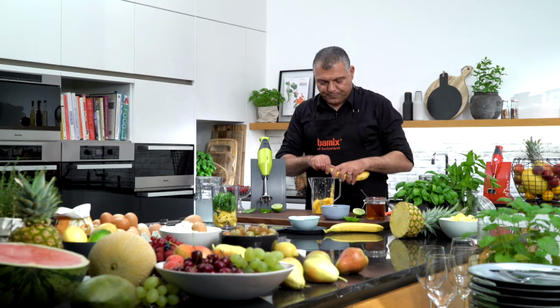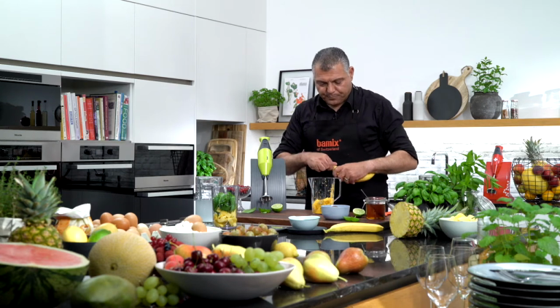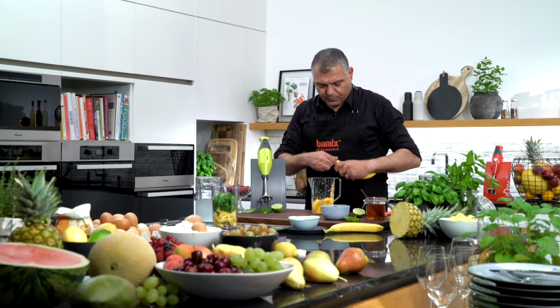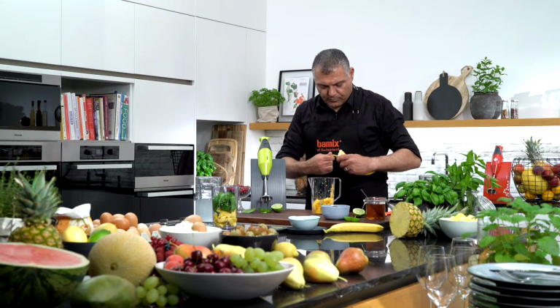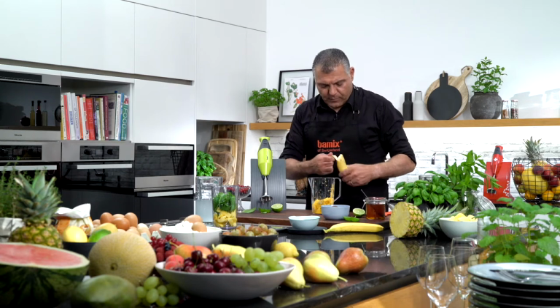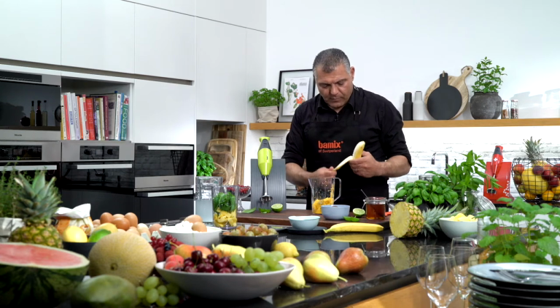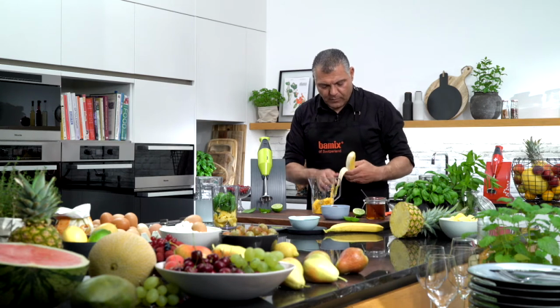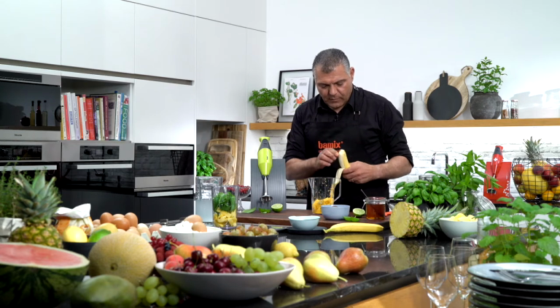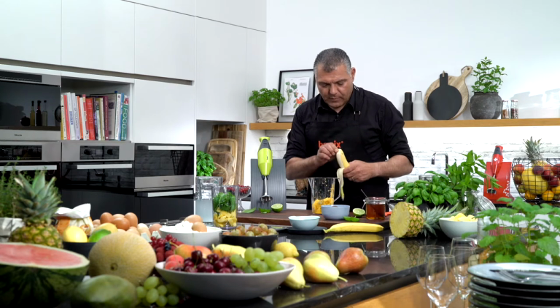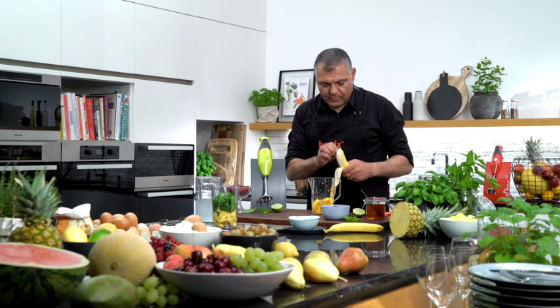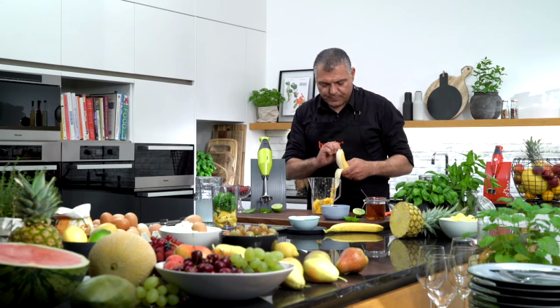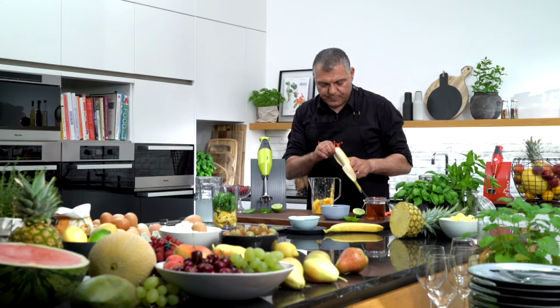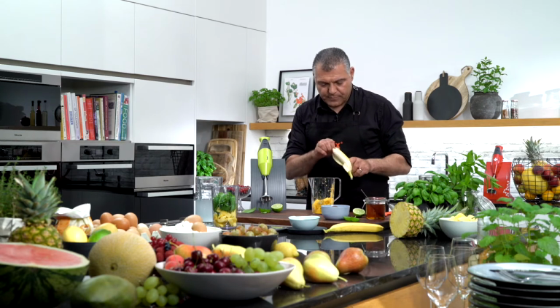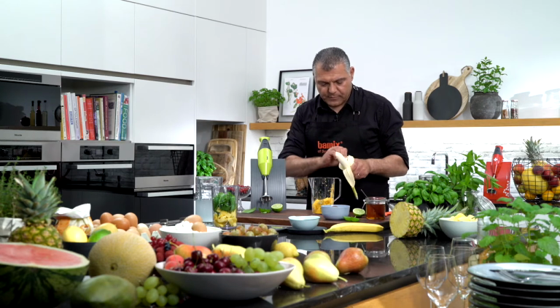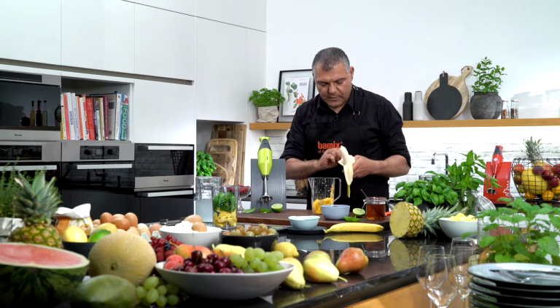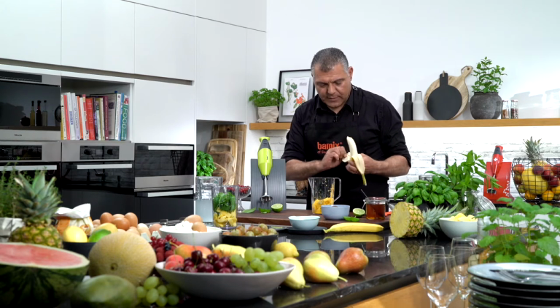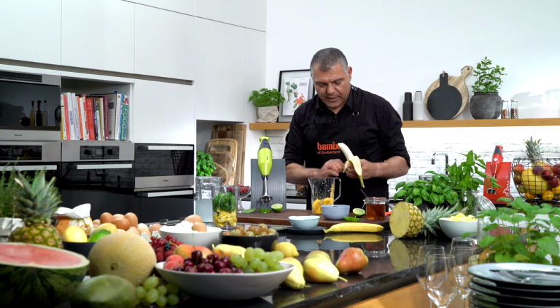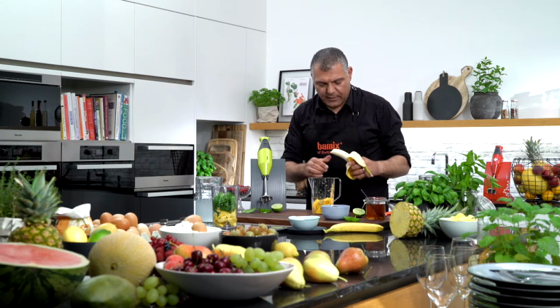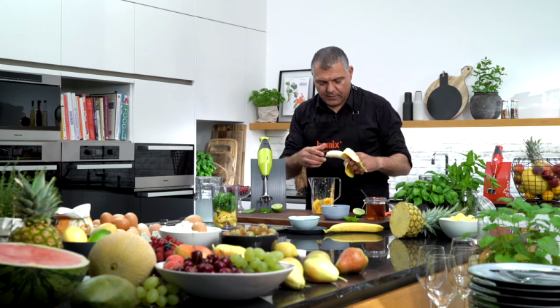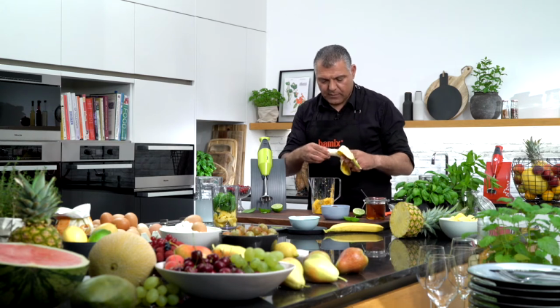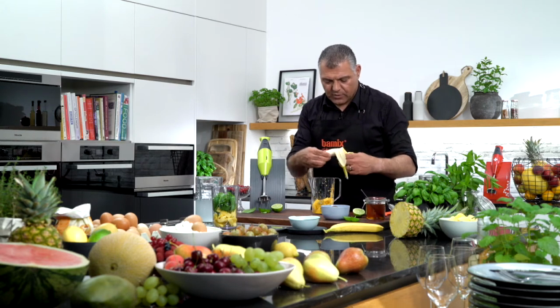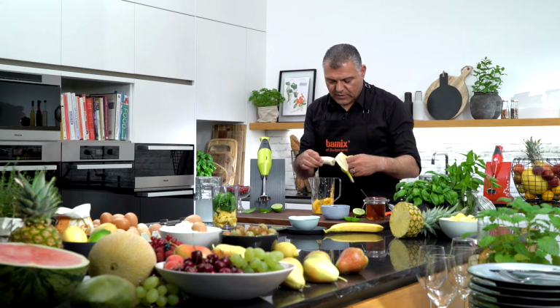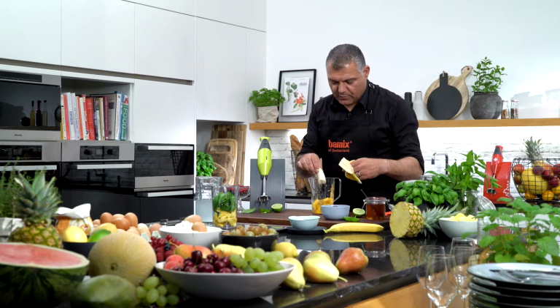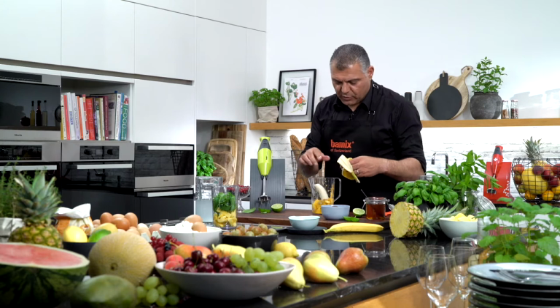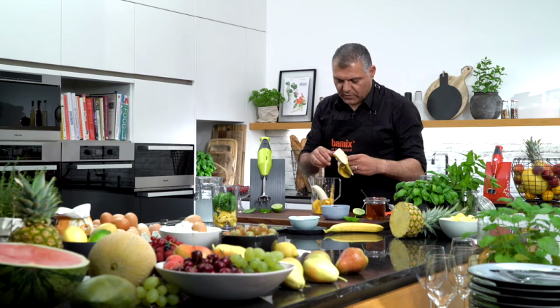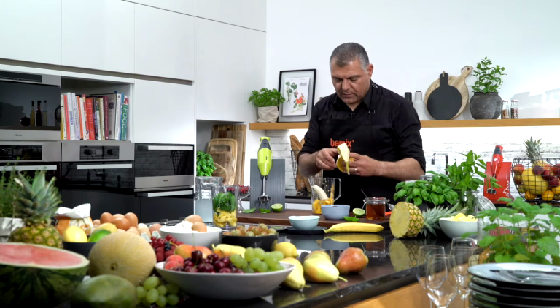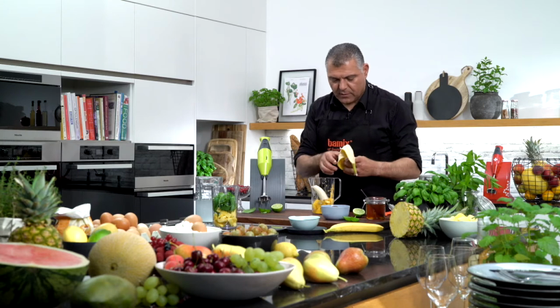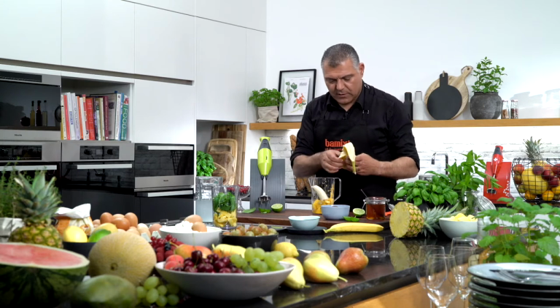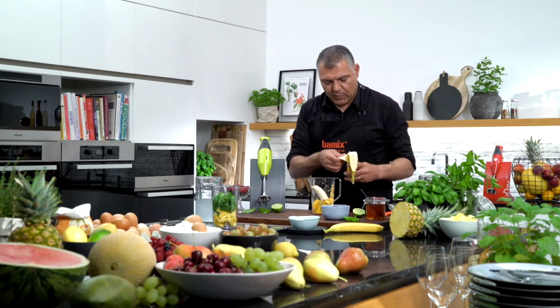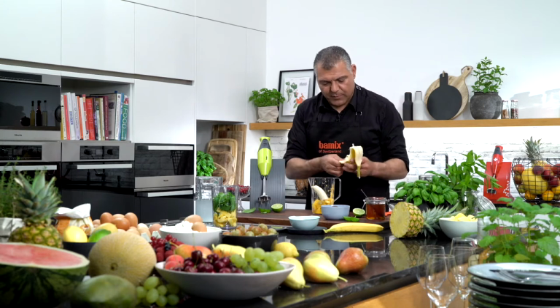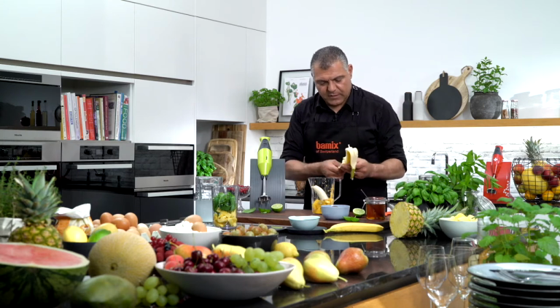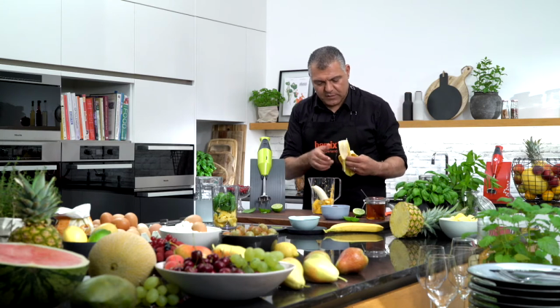We also take a banana here — just put it in small pieces.